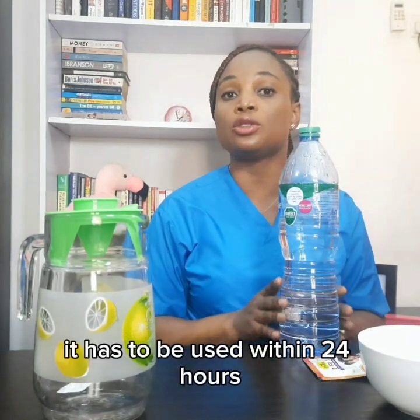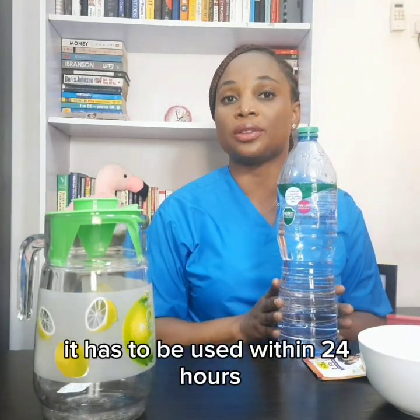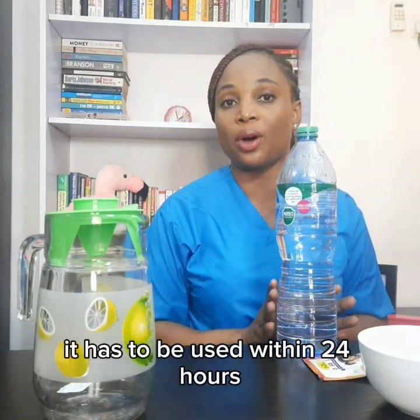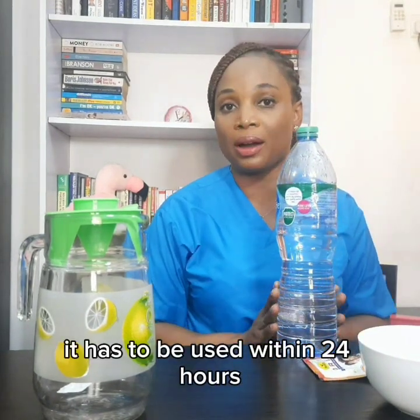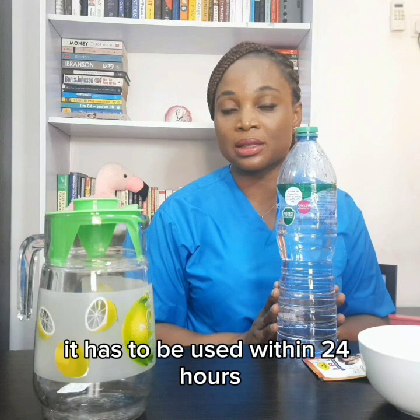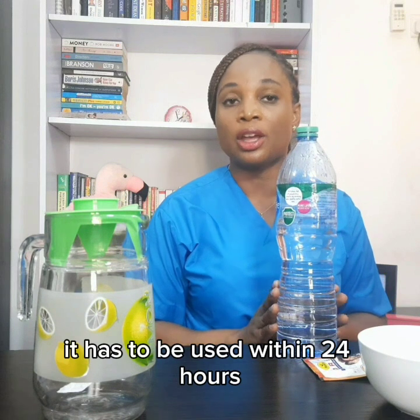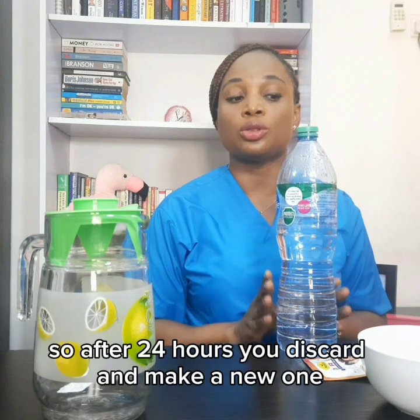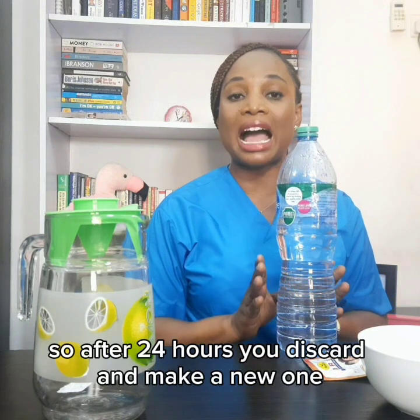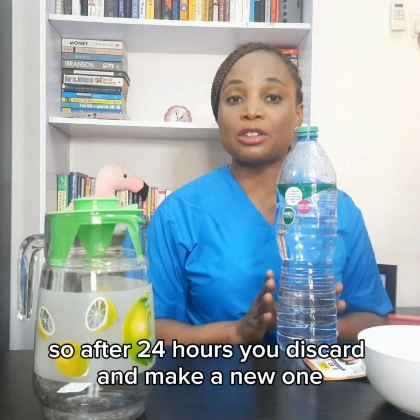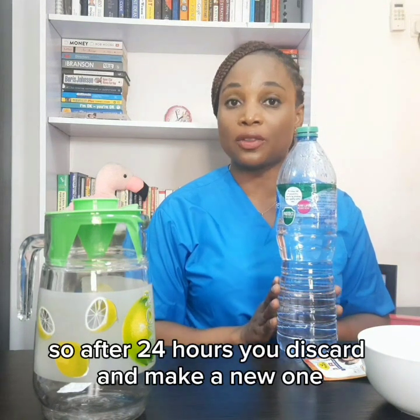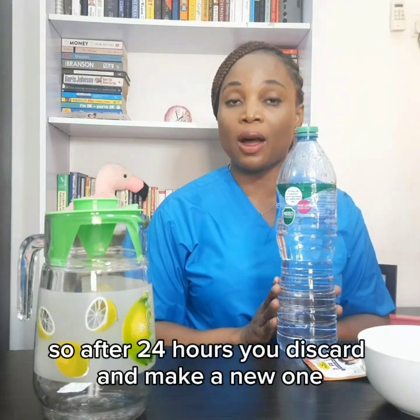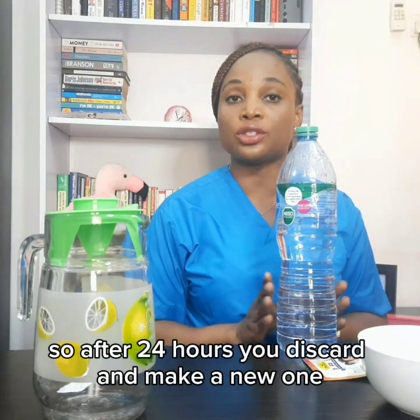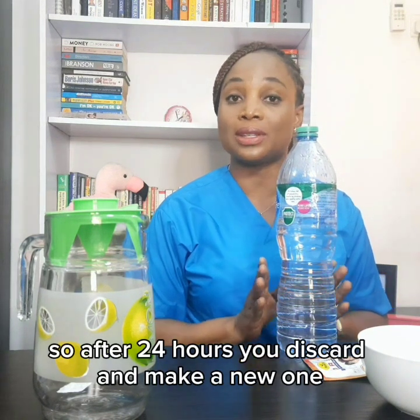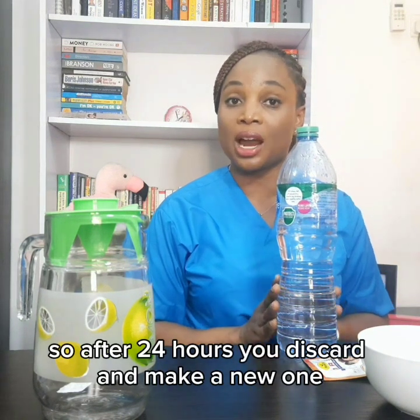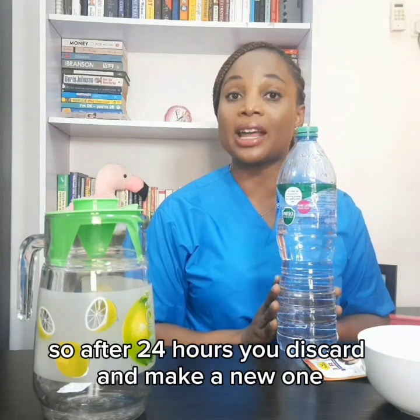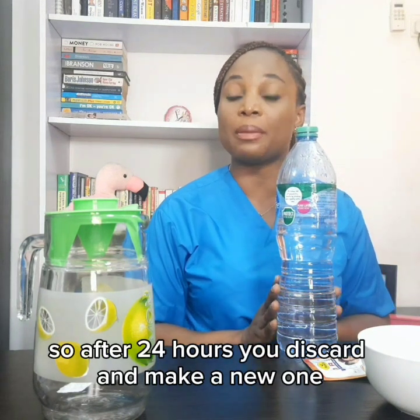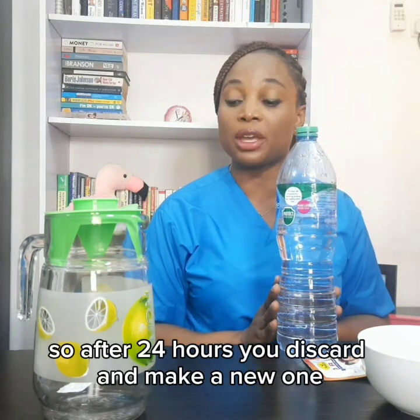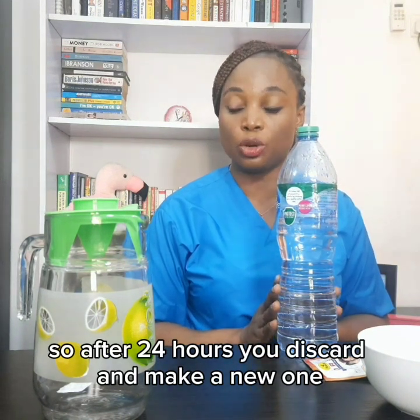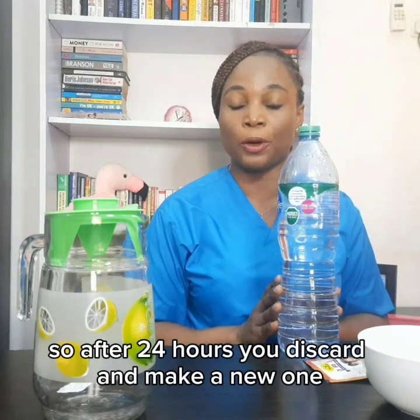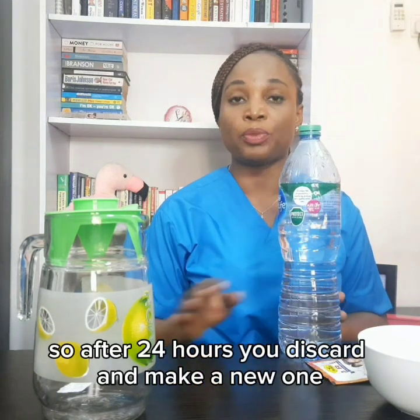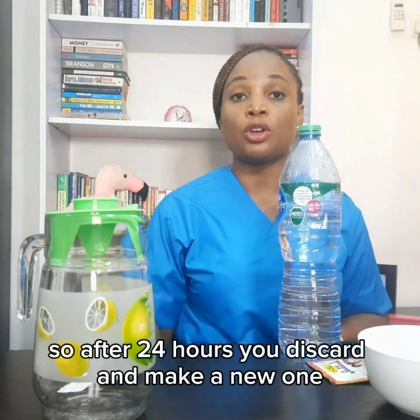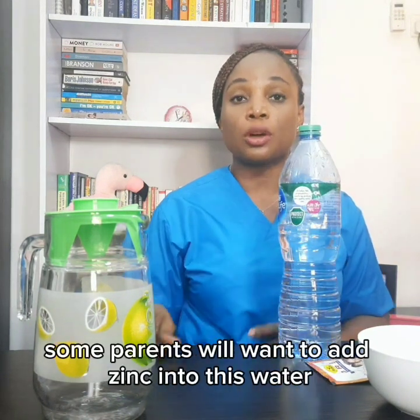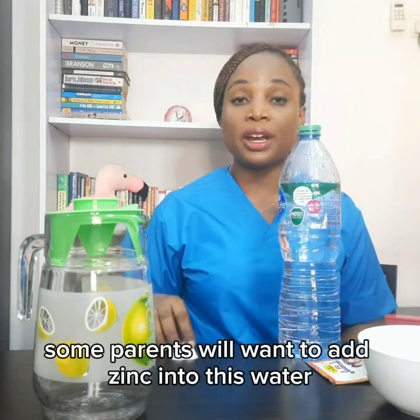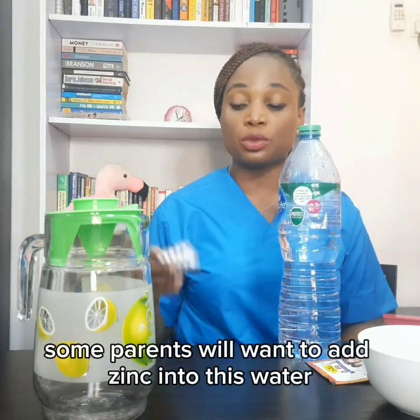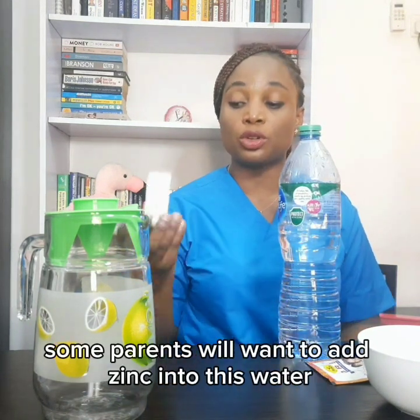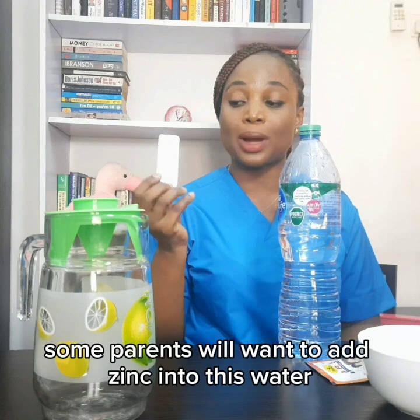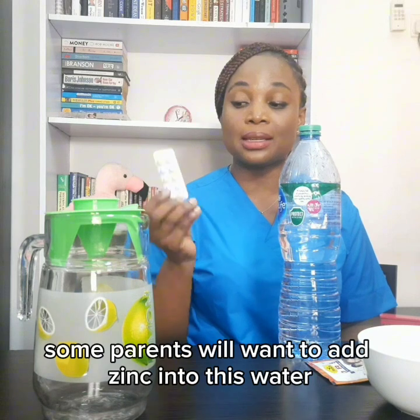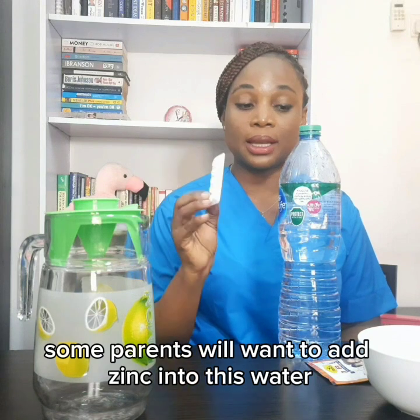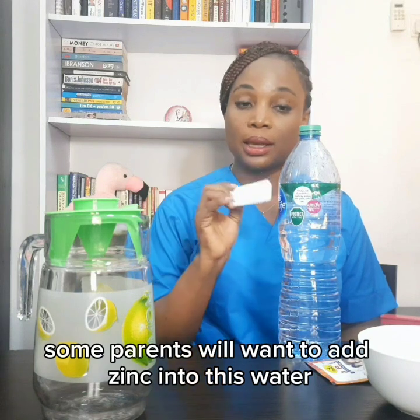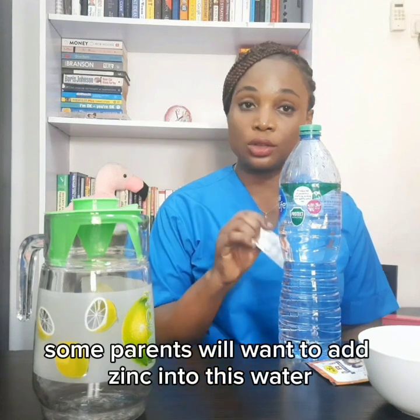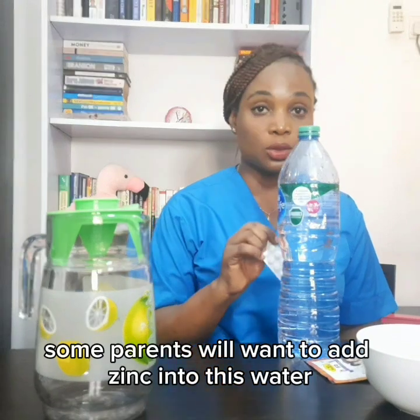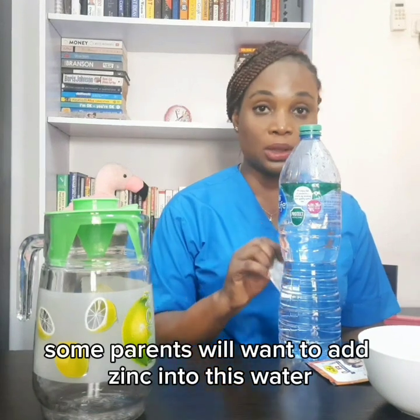Remember, once you constitute this it has to be used within 24 hours. After 24 hours, you discard it and make a new one. Some parents will want to add zinc into this water.